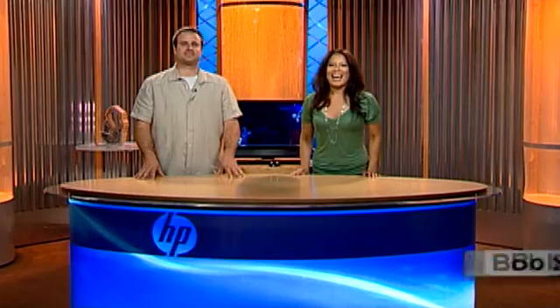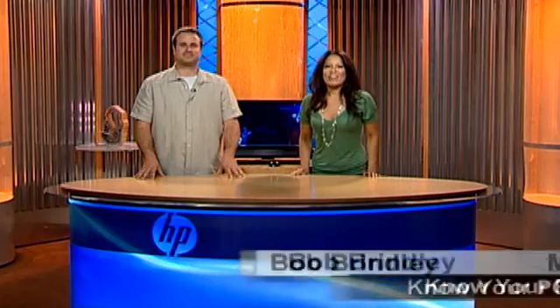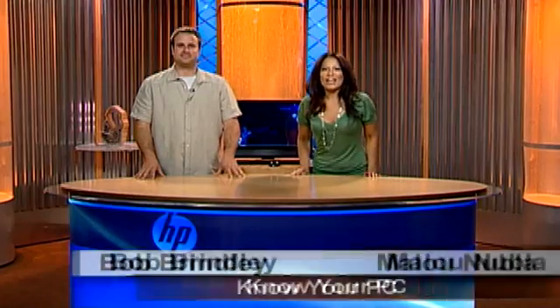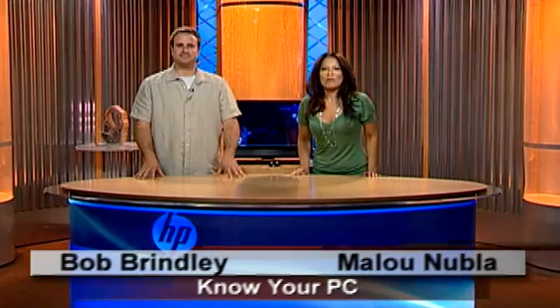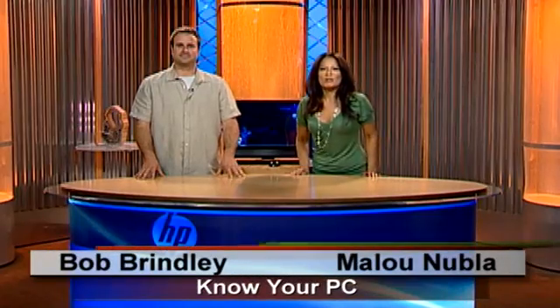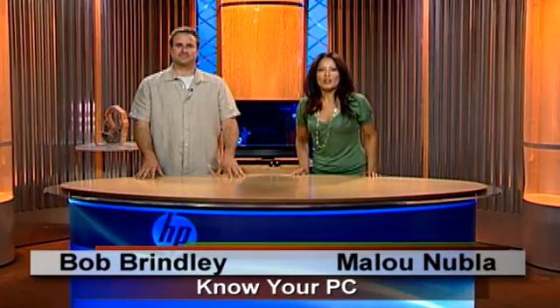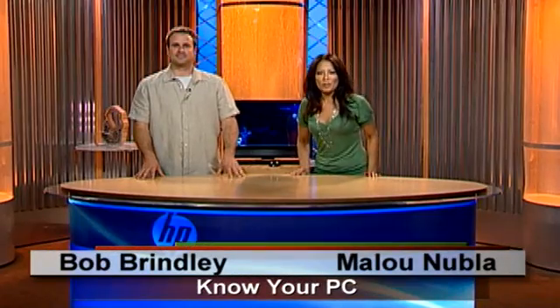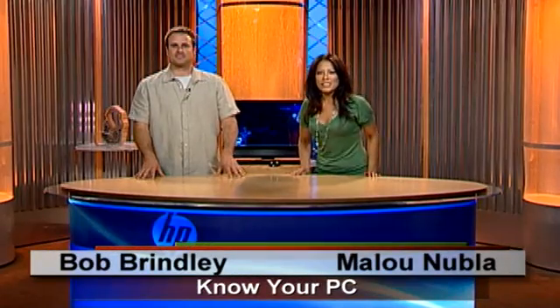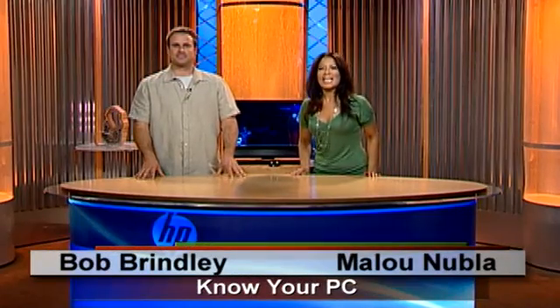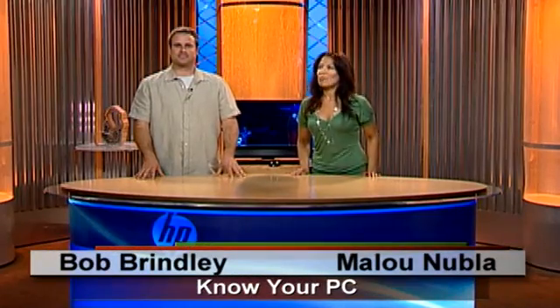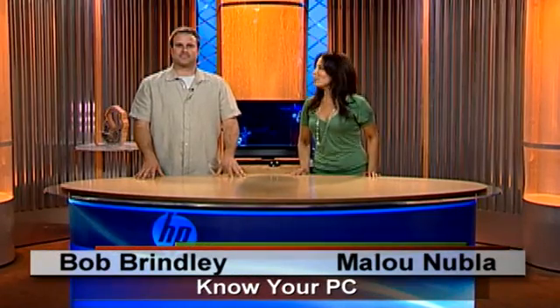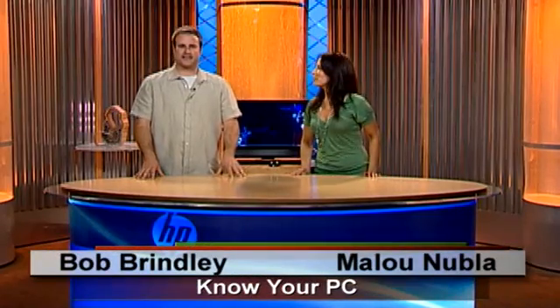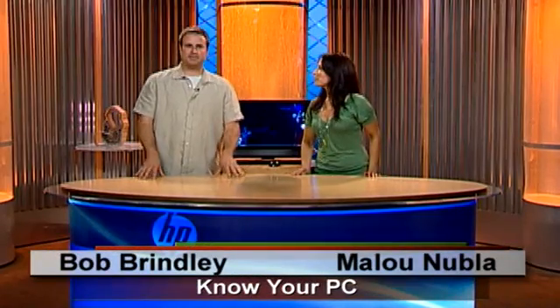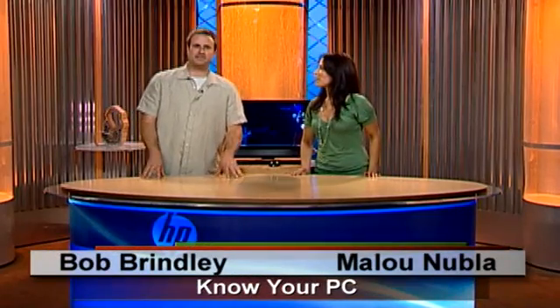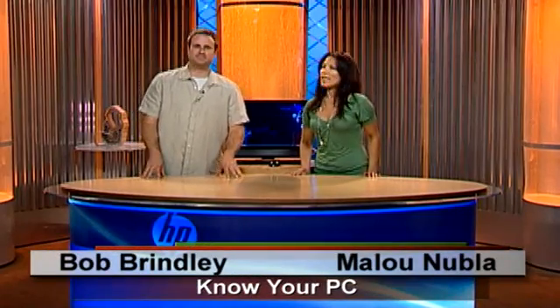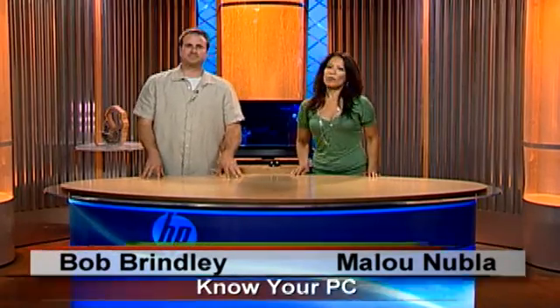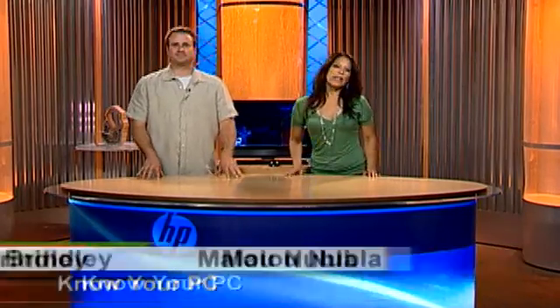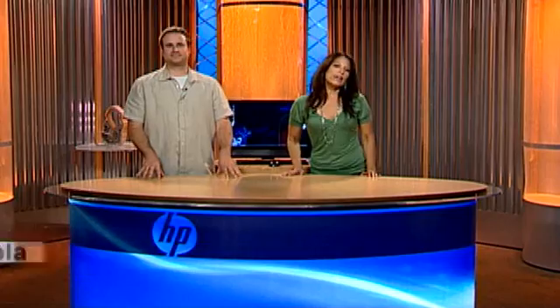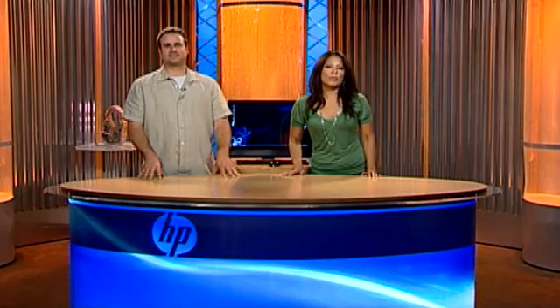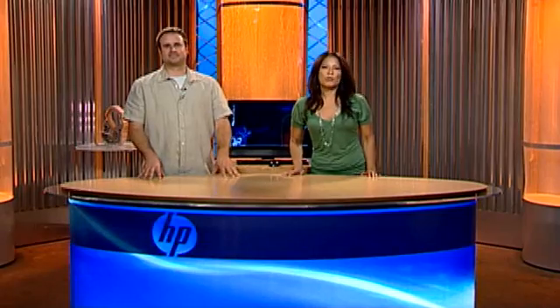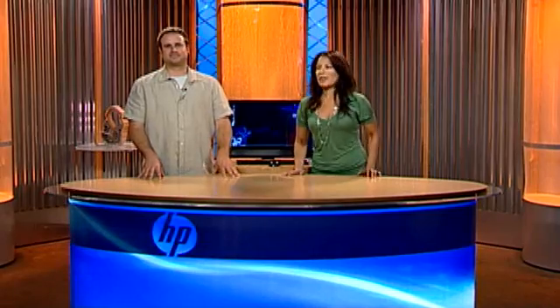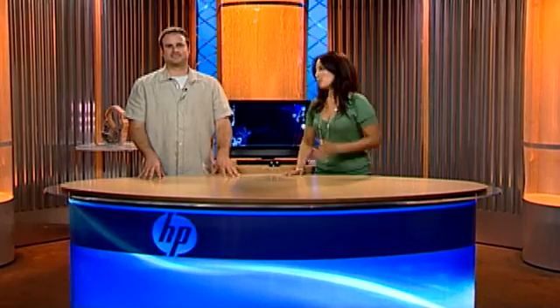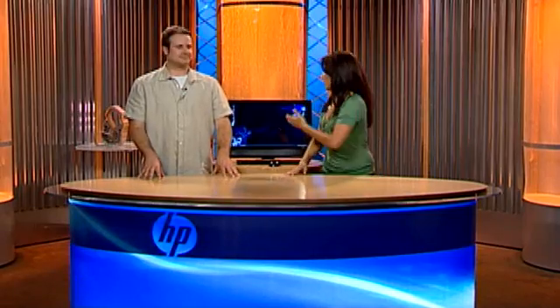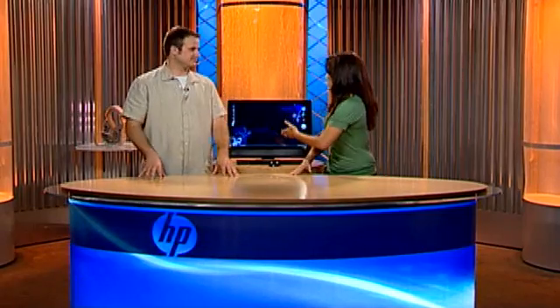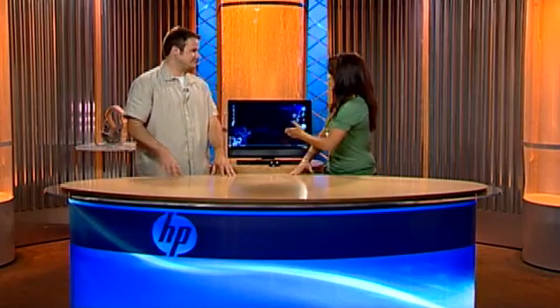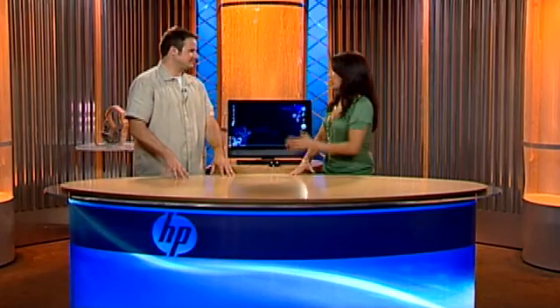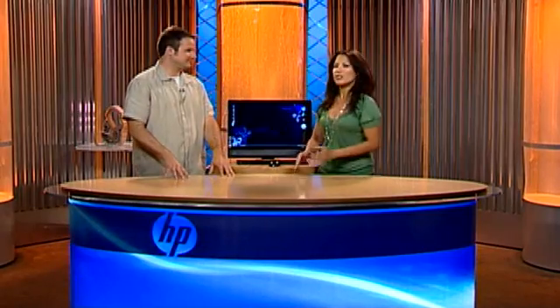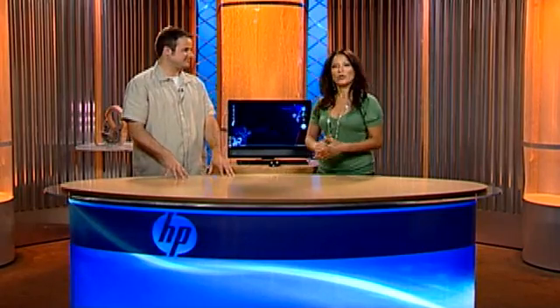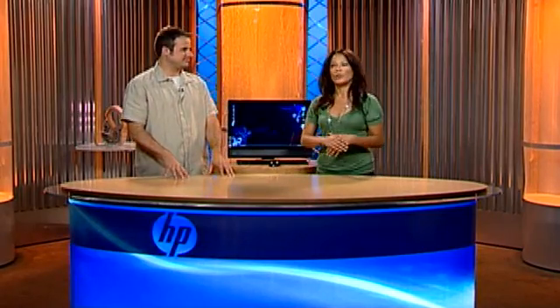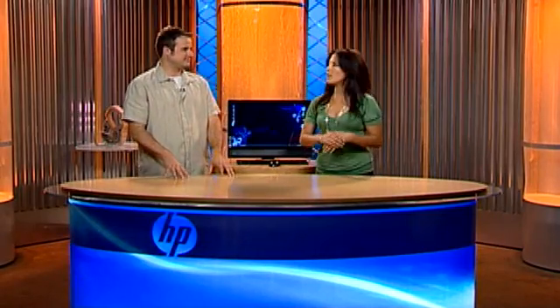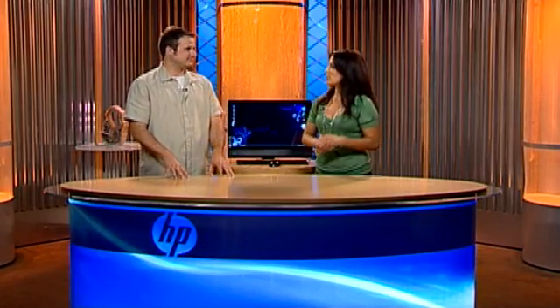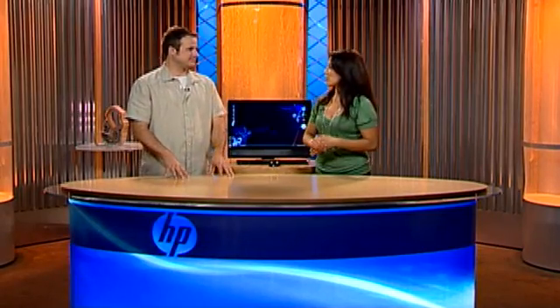Hi everyone, and welcome to Know Your PC. I'm Malou. And I'm Bob. We're here to help you with the HP TouchSmart PC. We're going to show you a few touch tips.